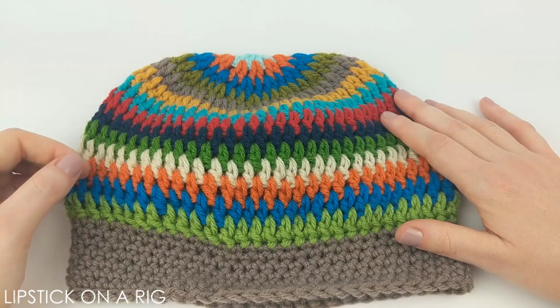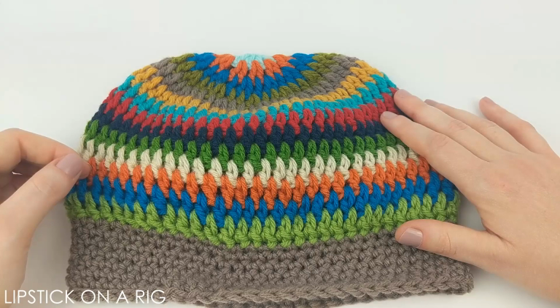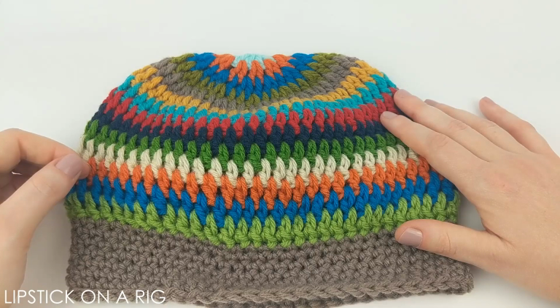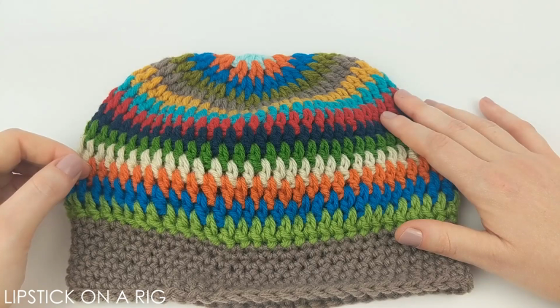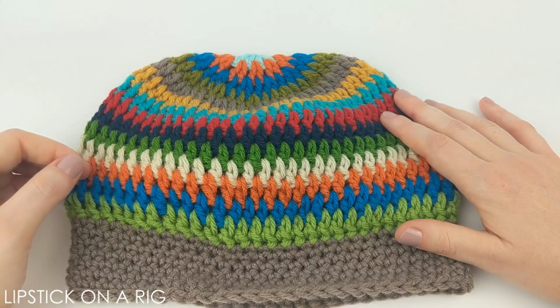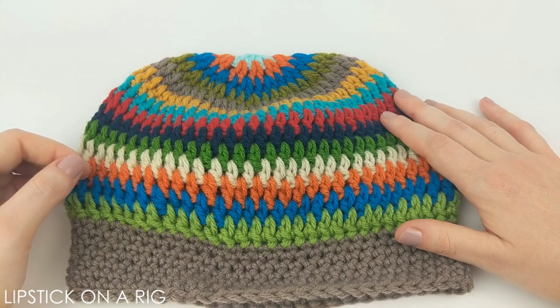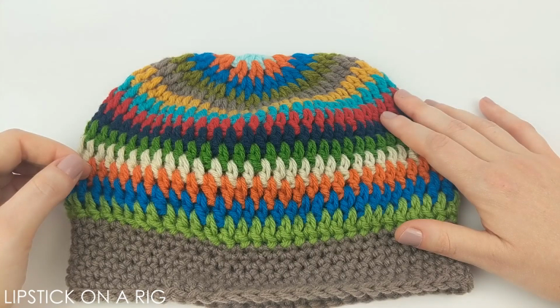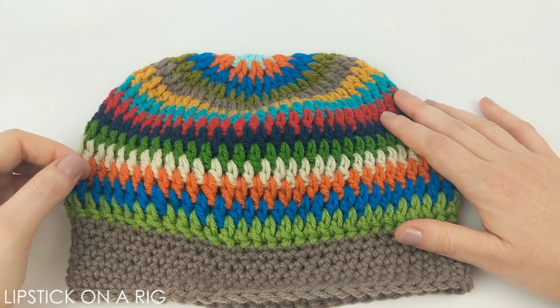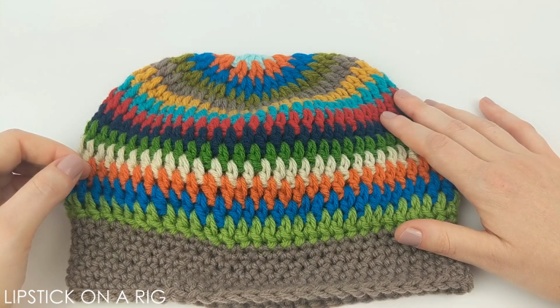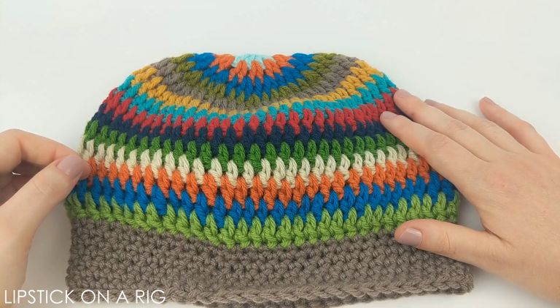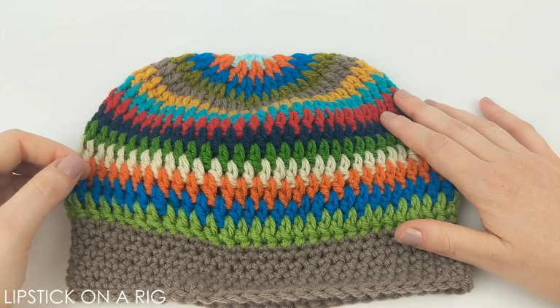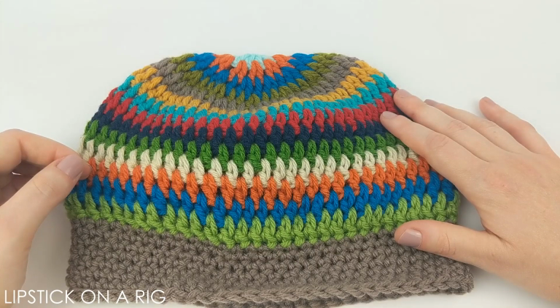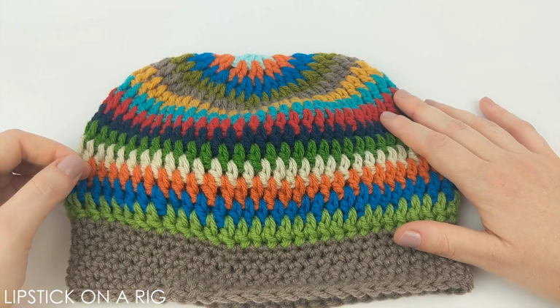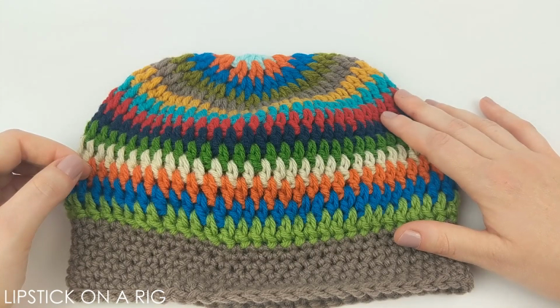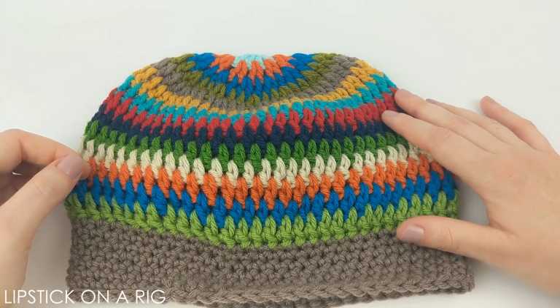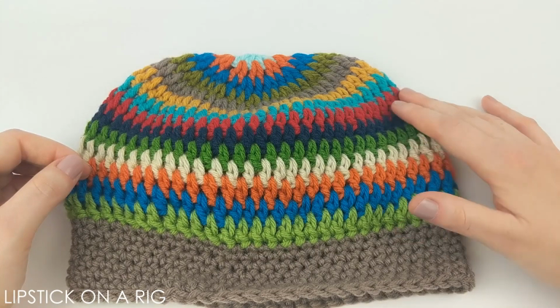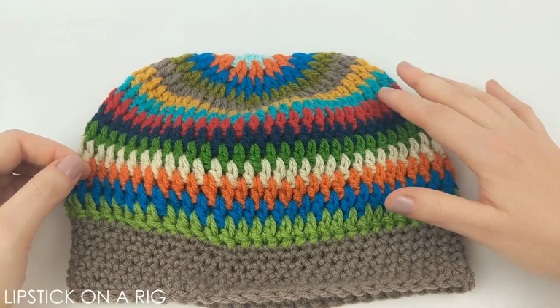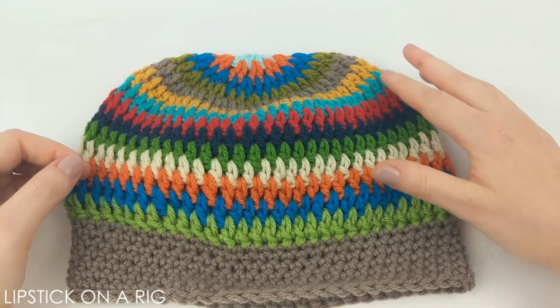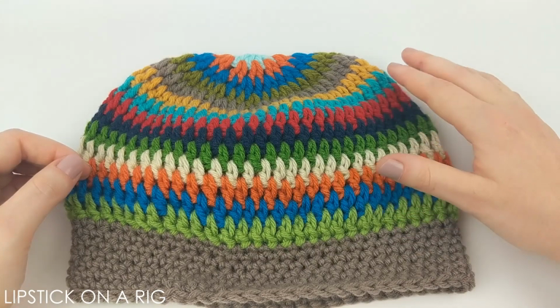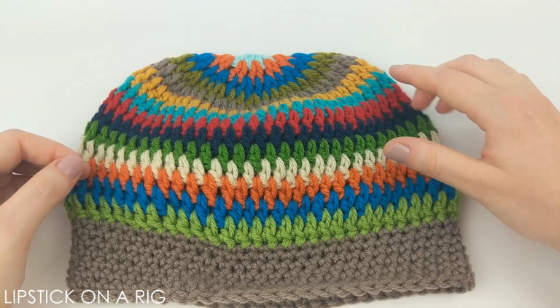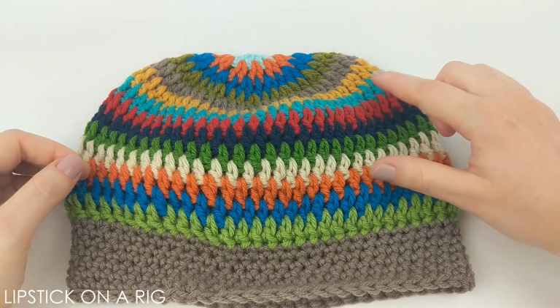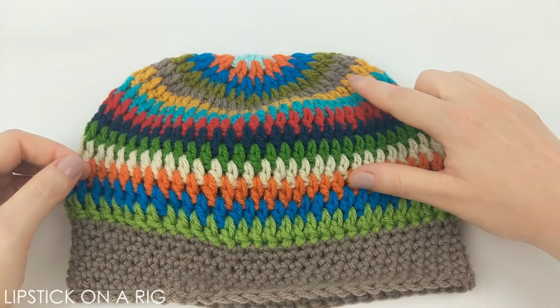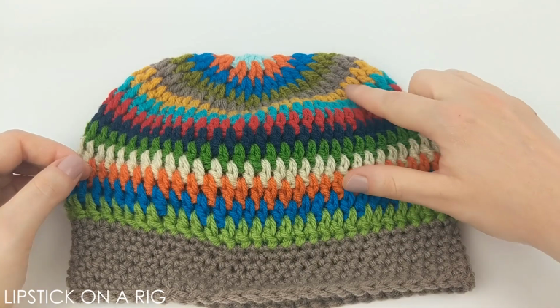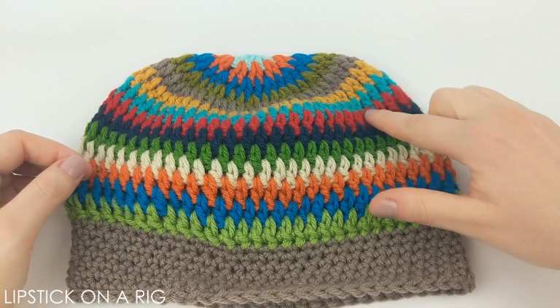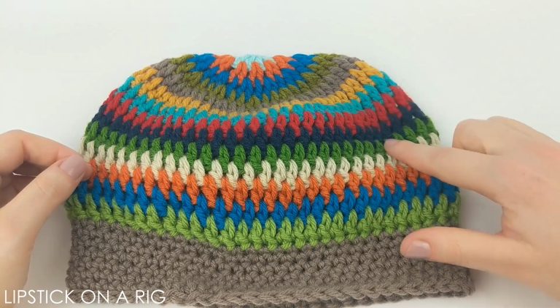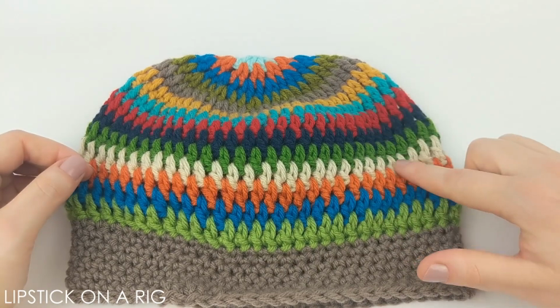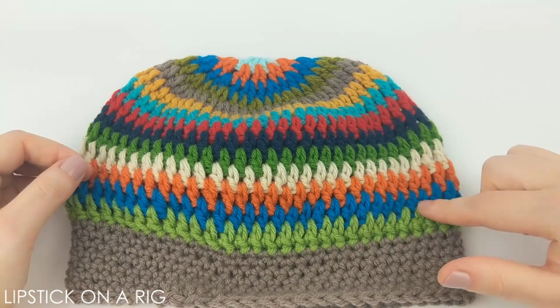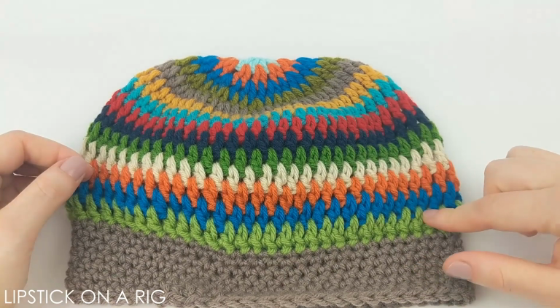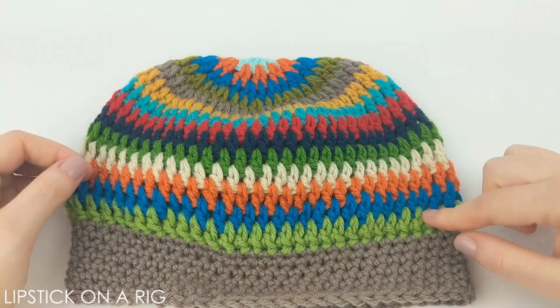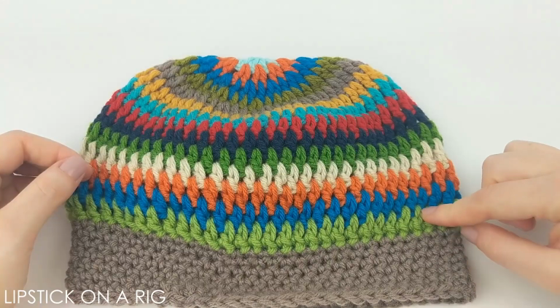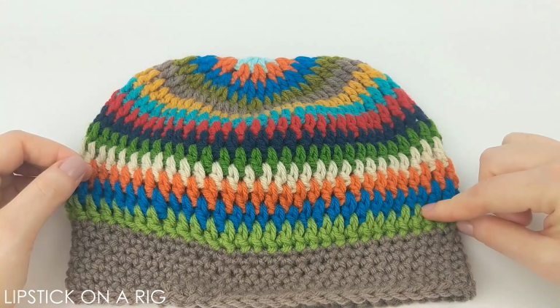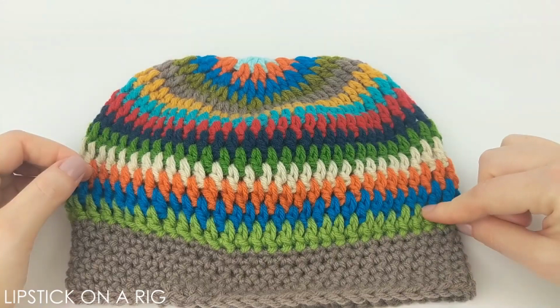Hi everyone! Welcome to Lipstick on a Rig. Today we're going to be making this super easy multicolored beanie.